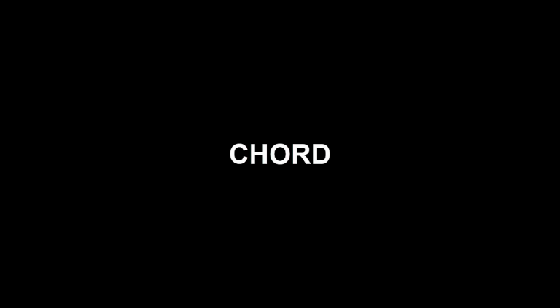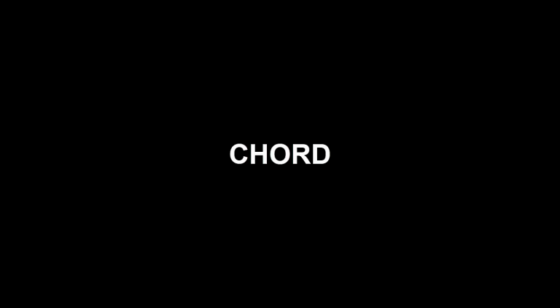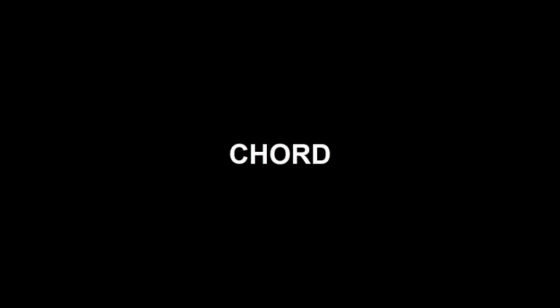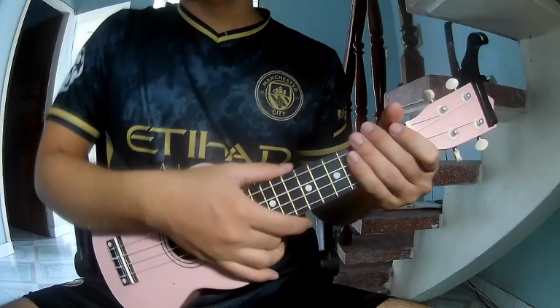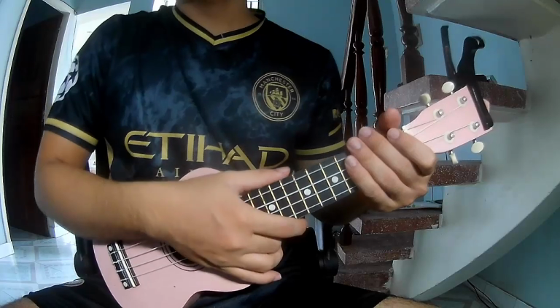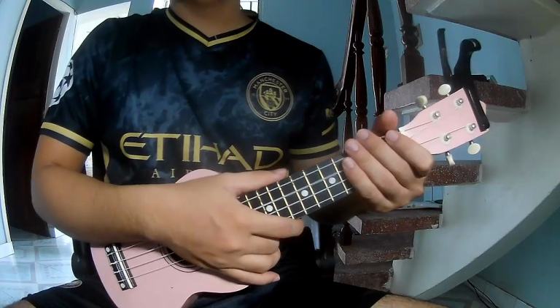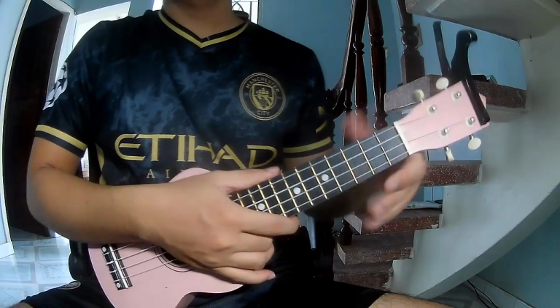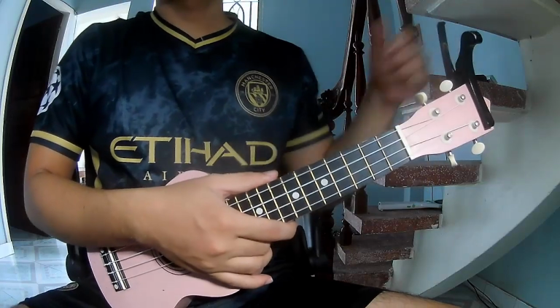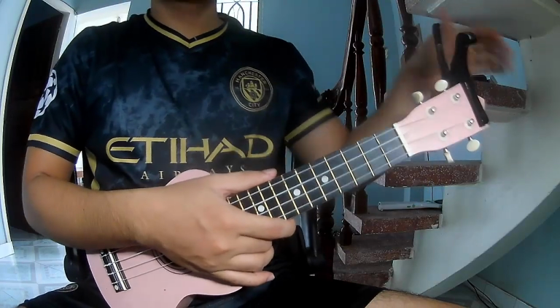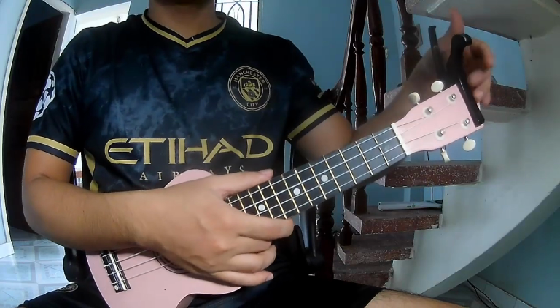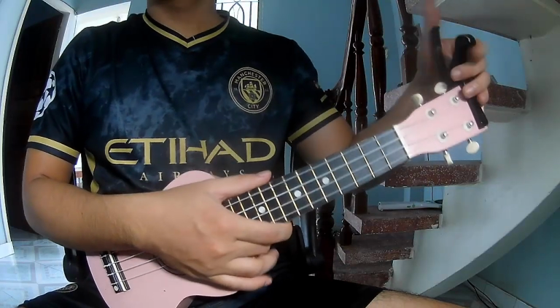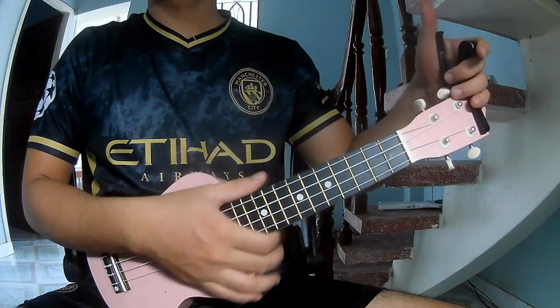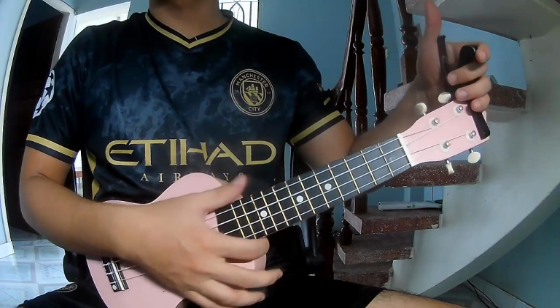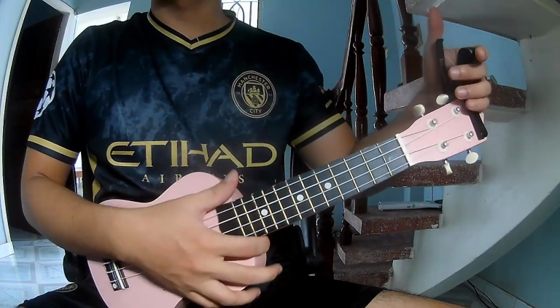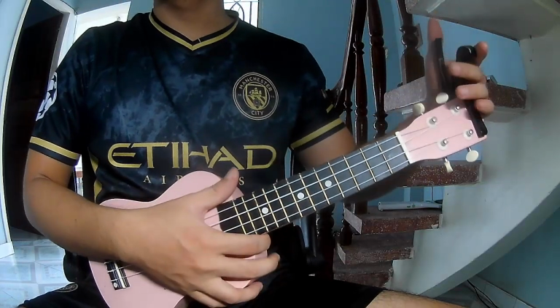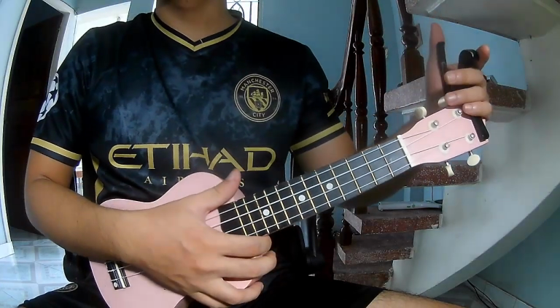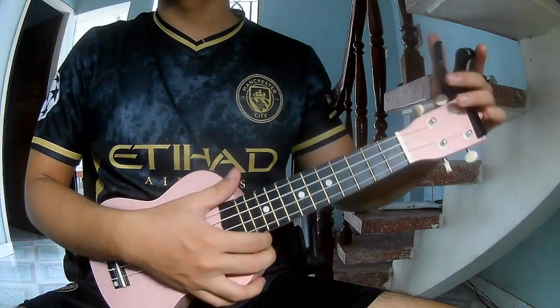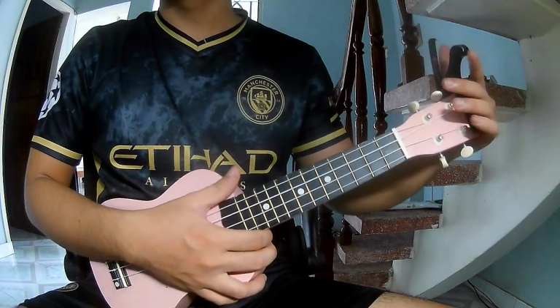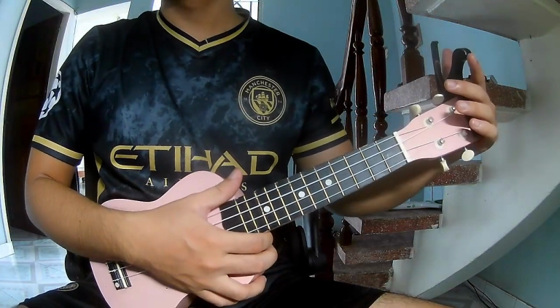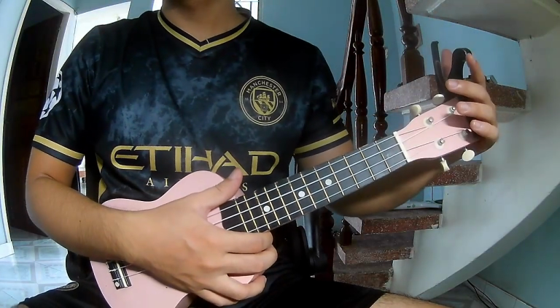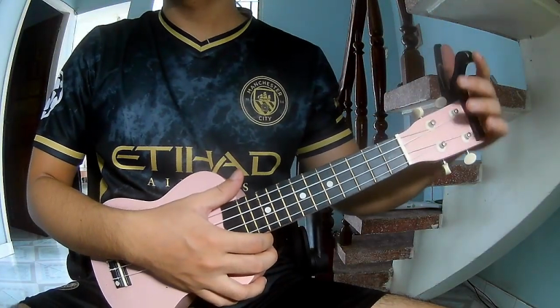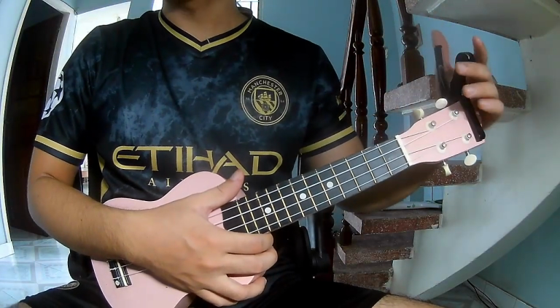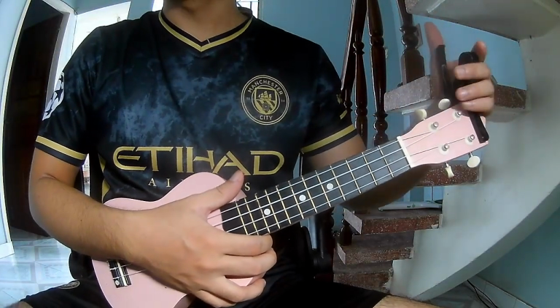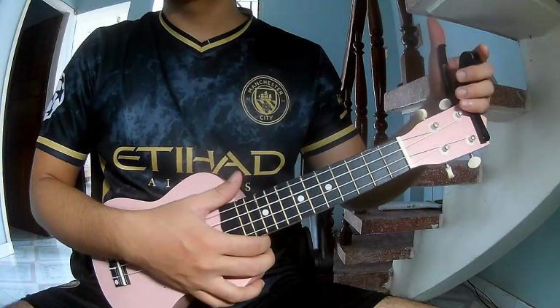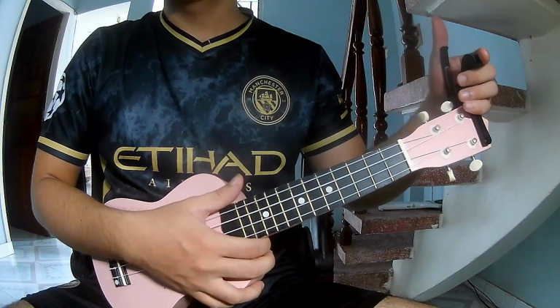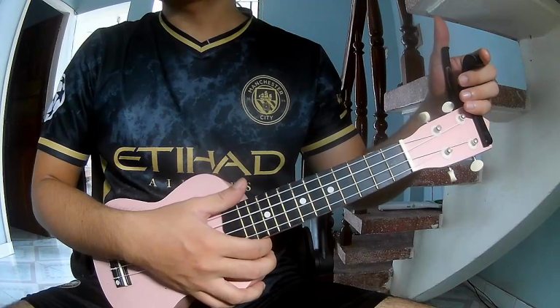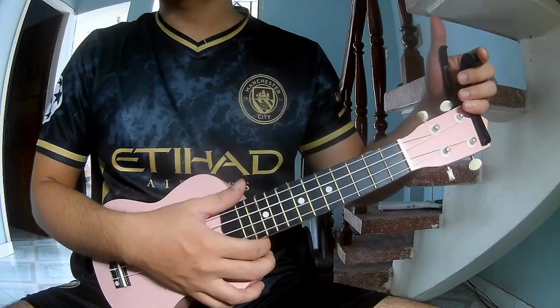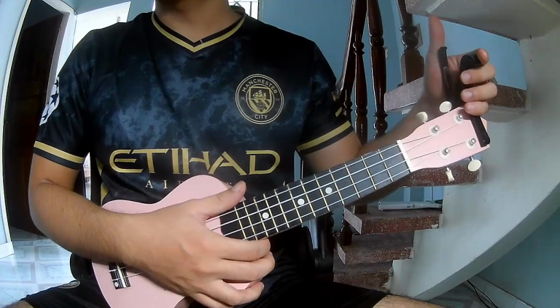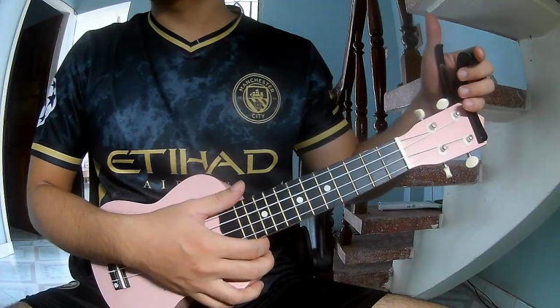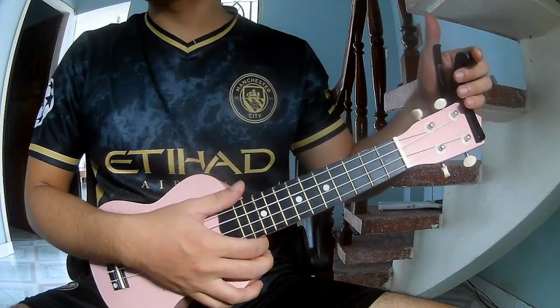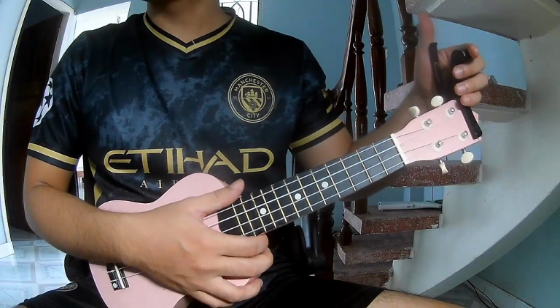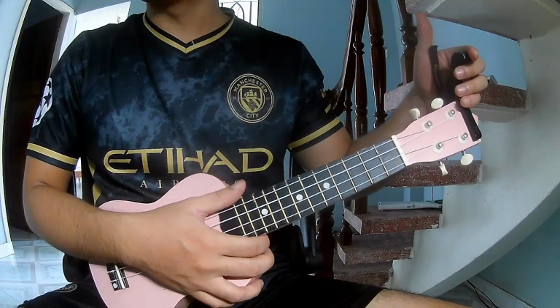Hi everyone, today we'll see how to play Landmix by song 41.